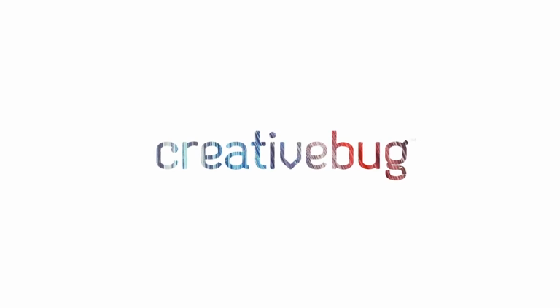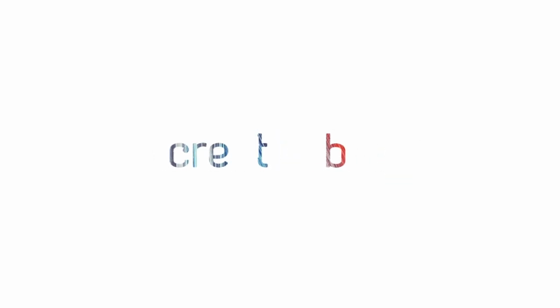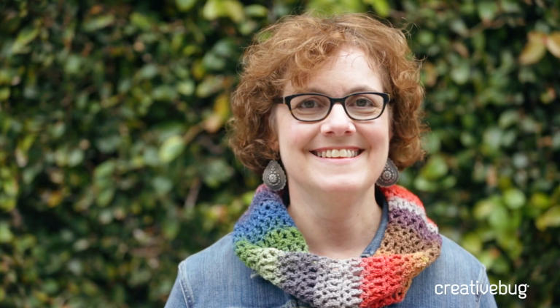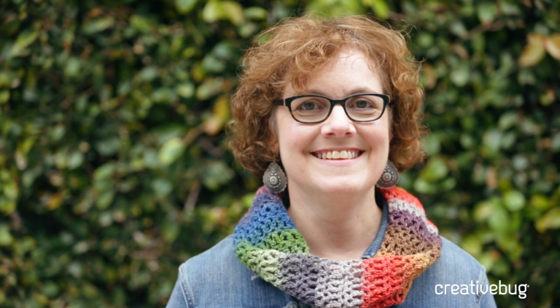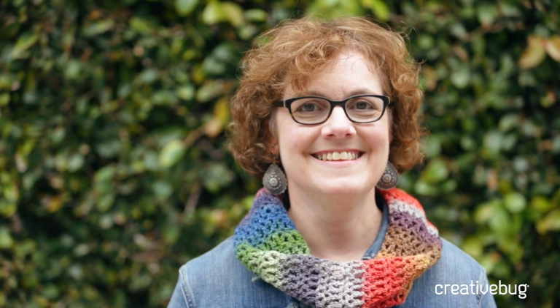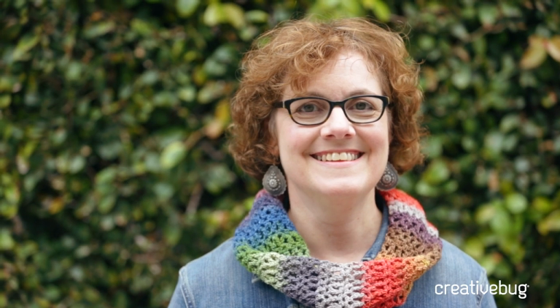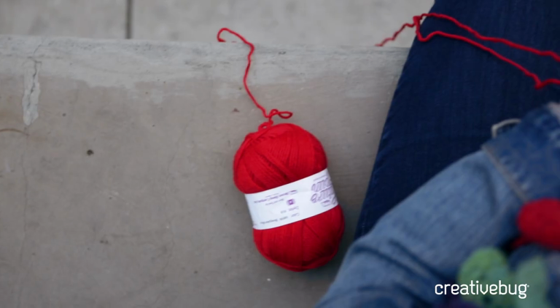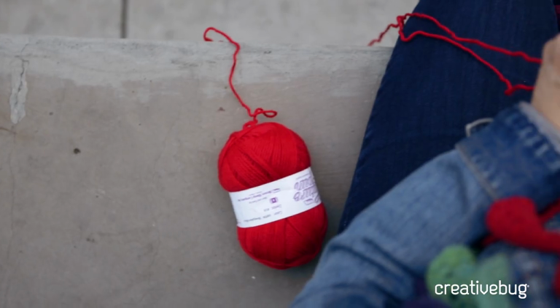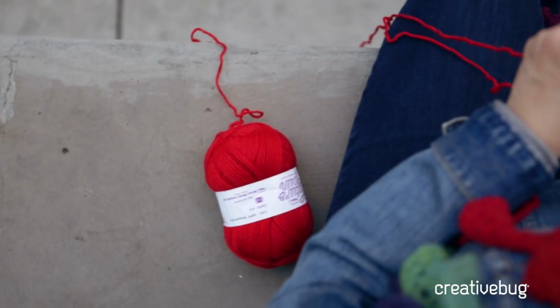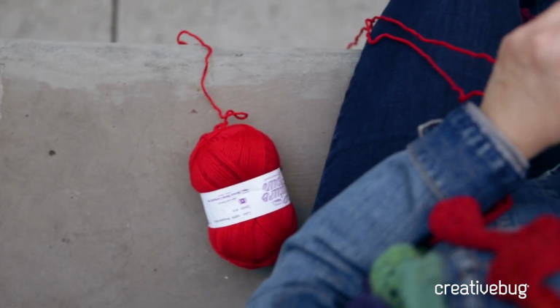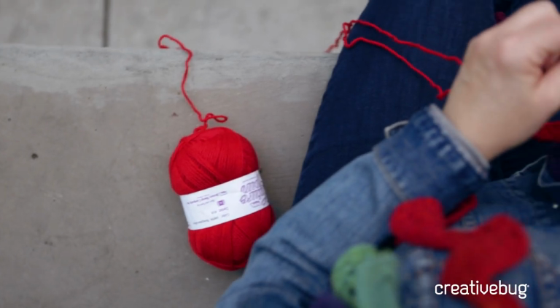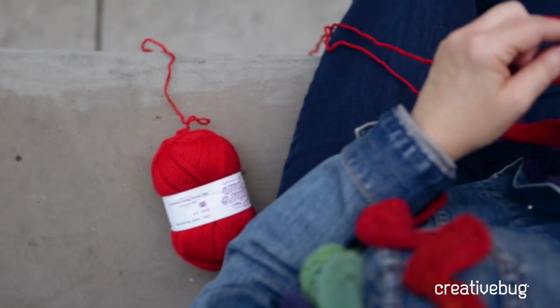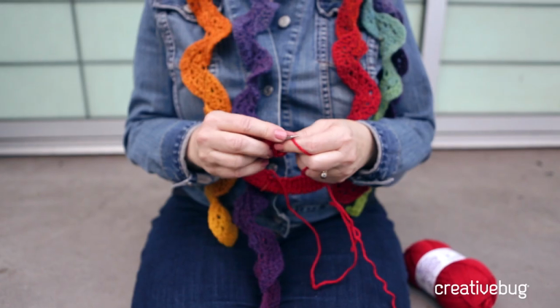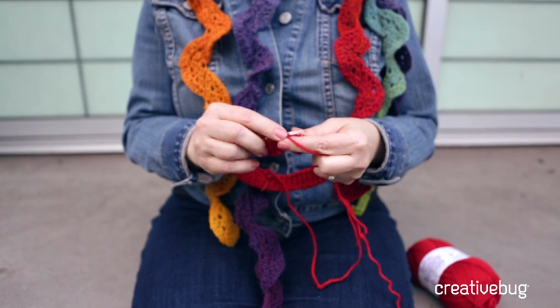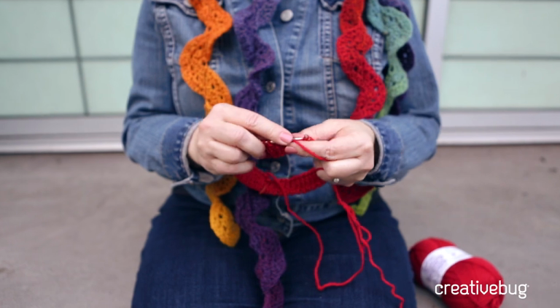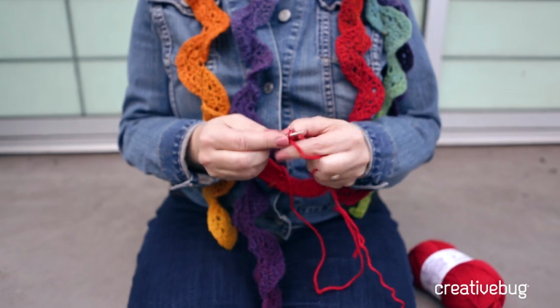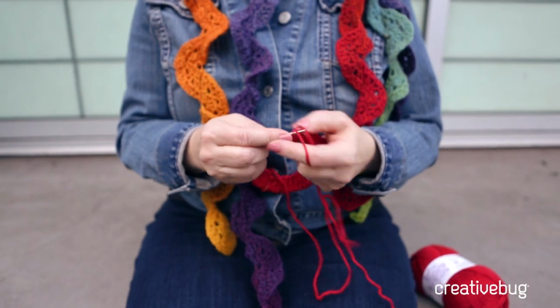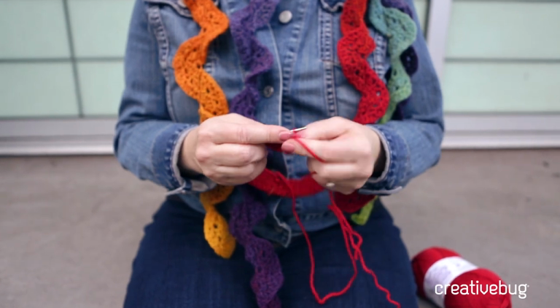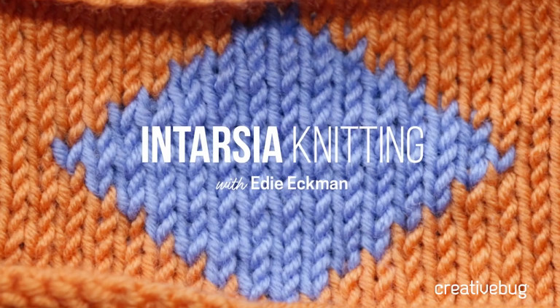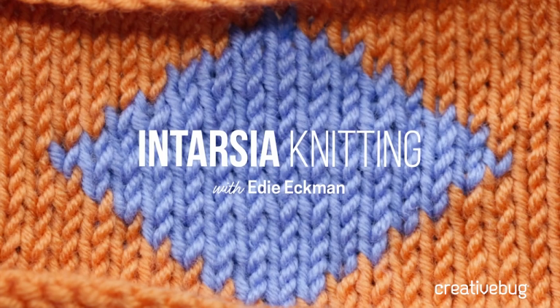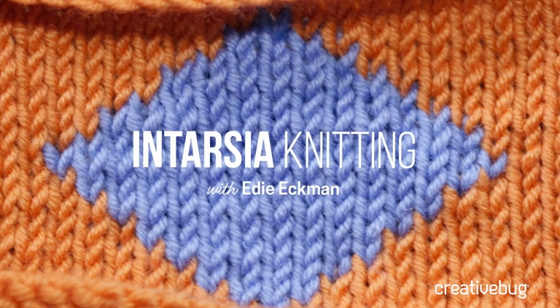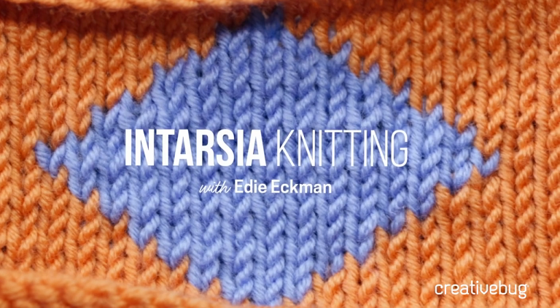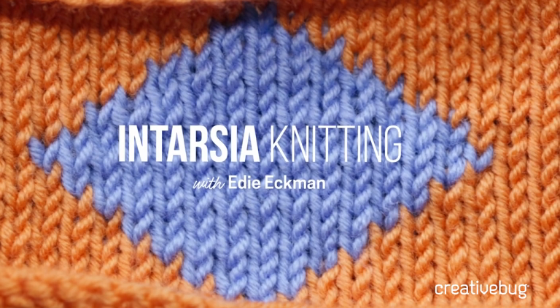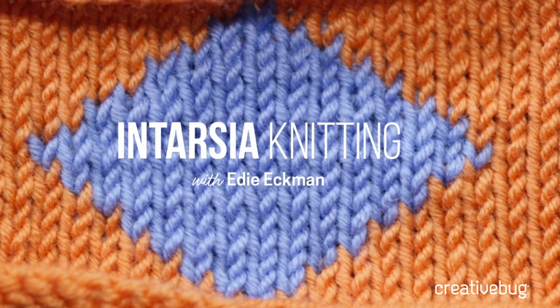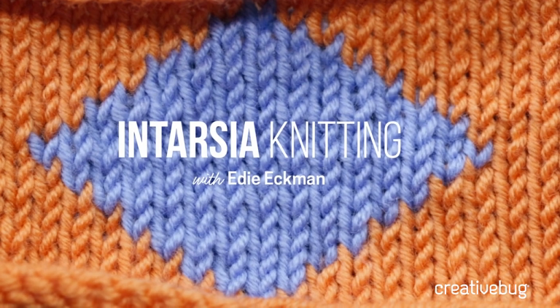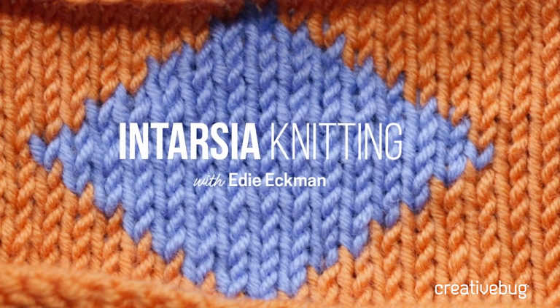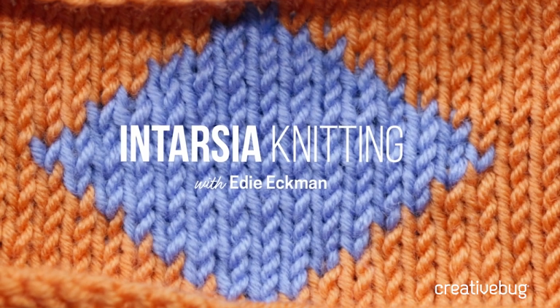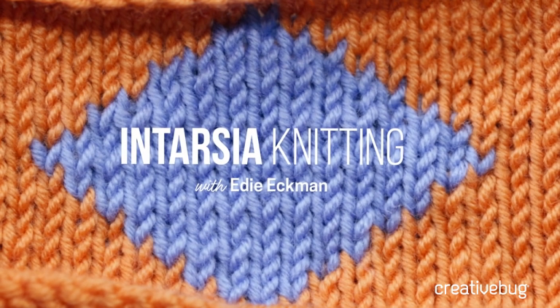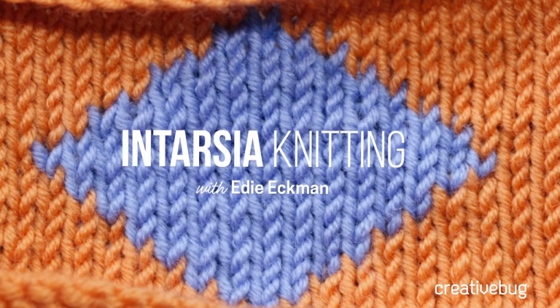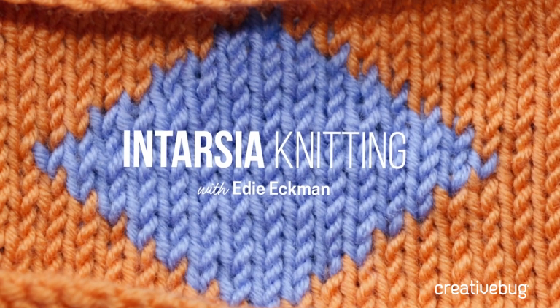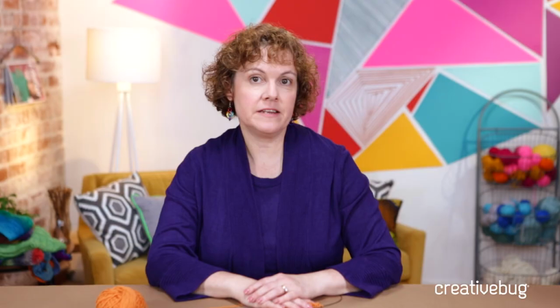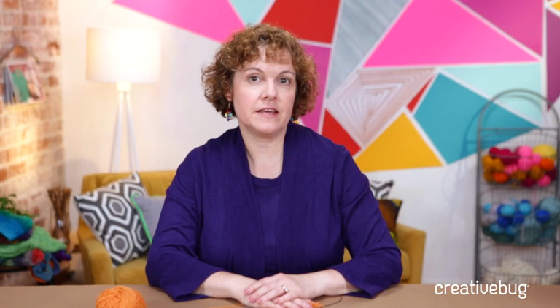Hi, I'm Edie Eckman. I'm a knit and crochet designer, and I'm going to show you how to do the intarsia technique in knitting.